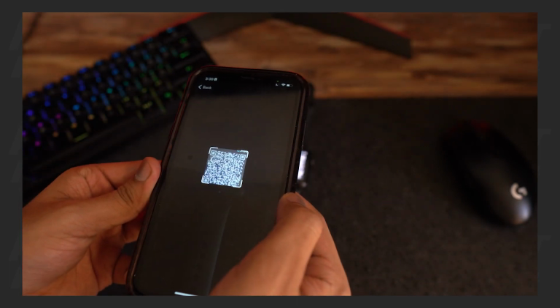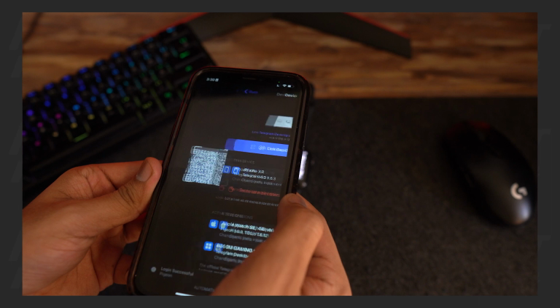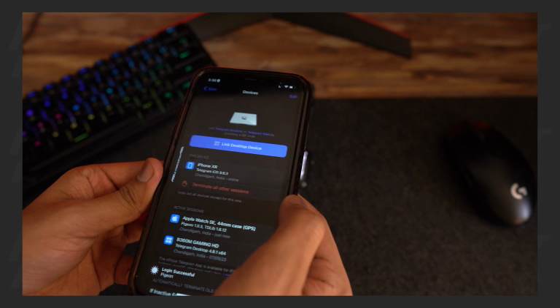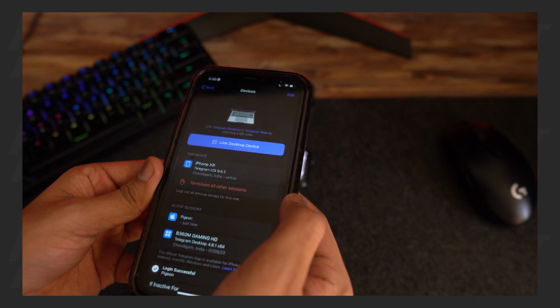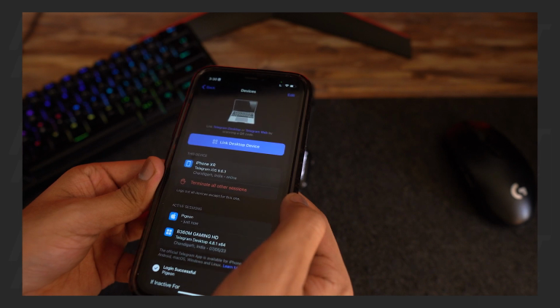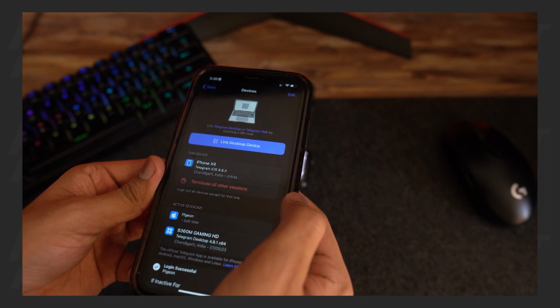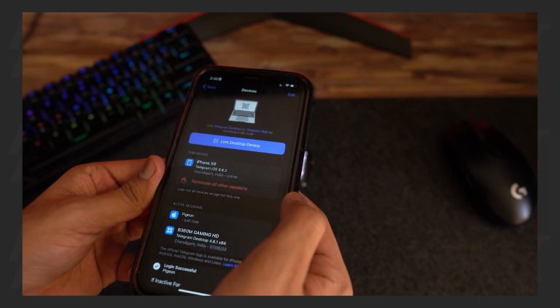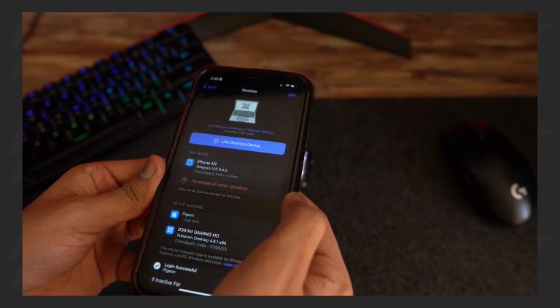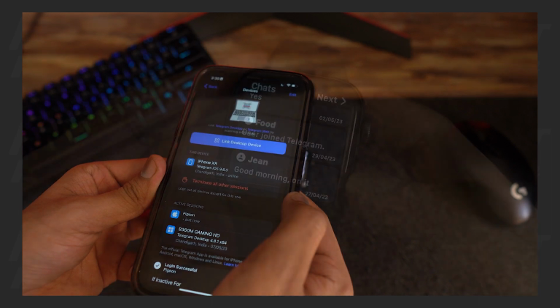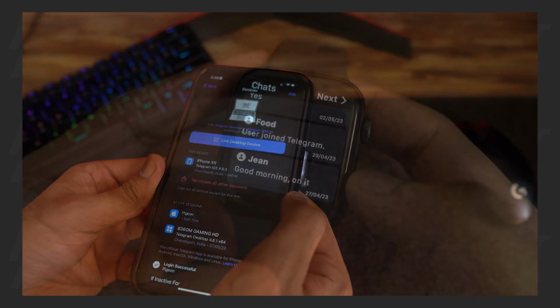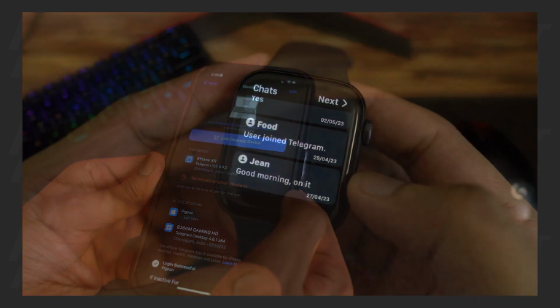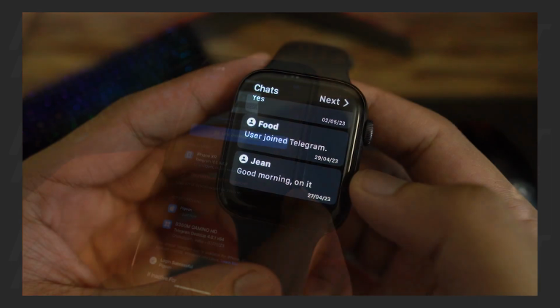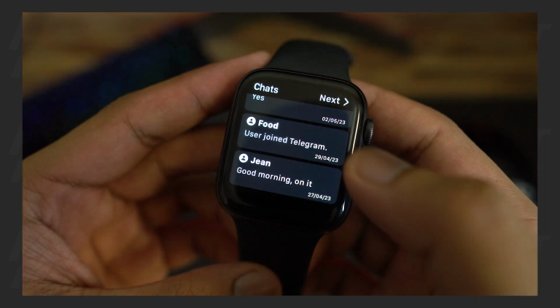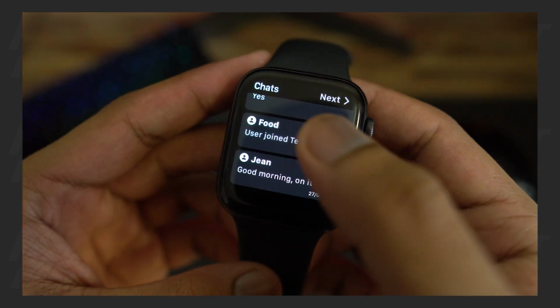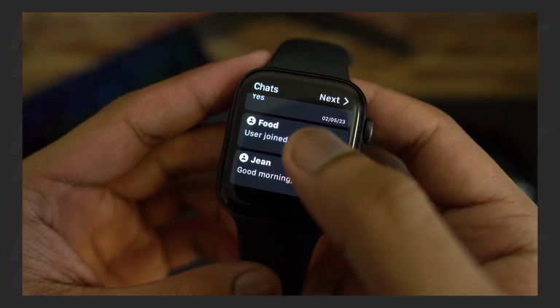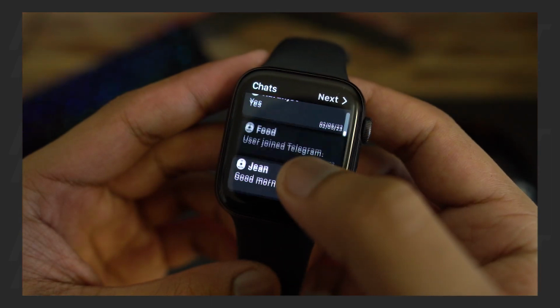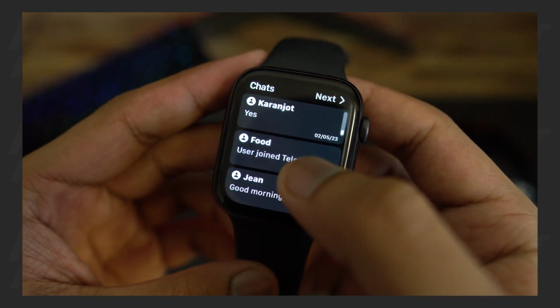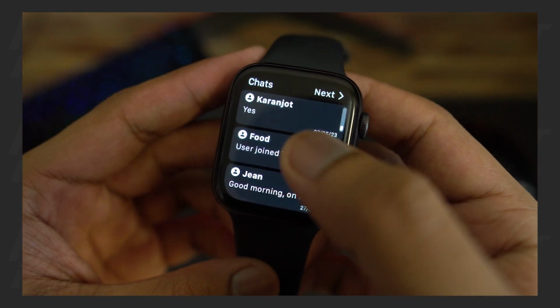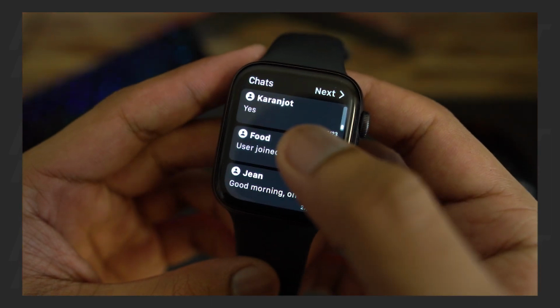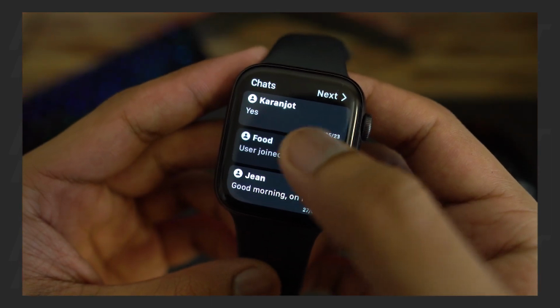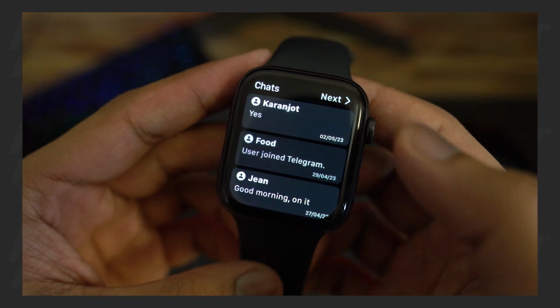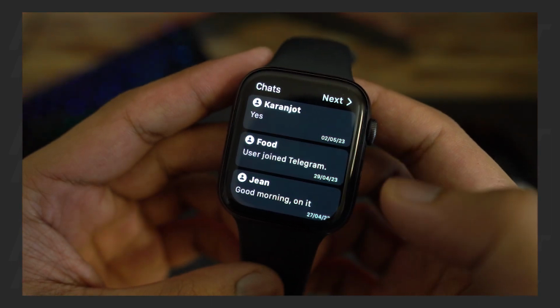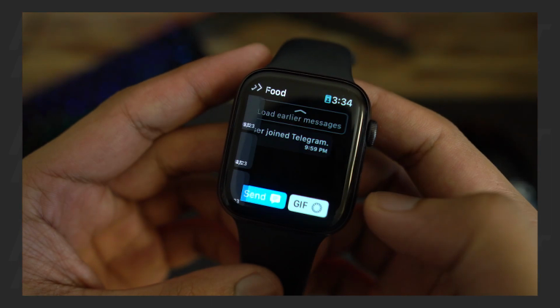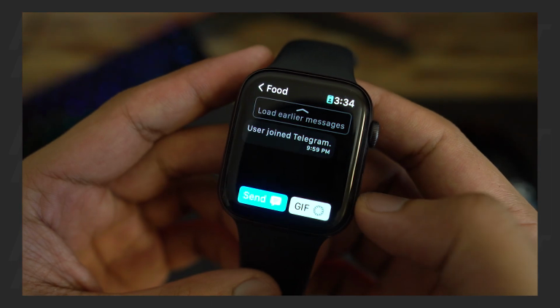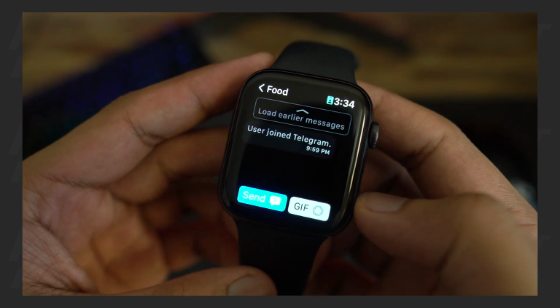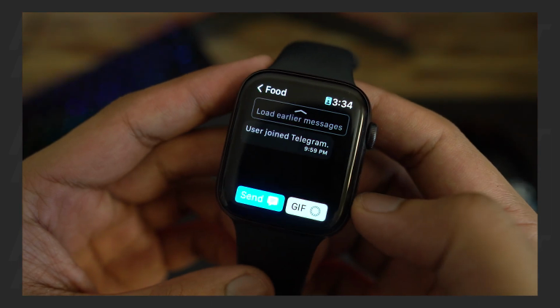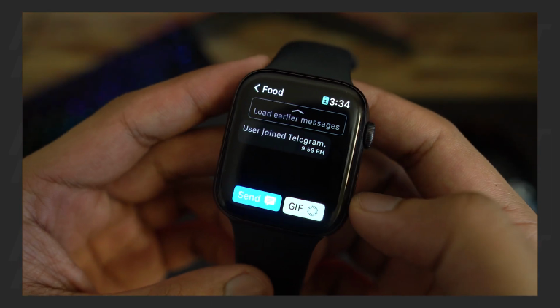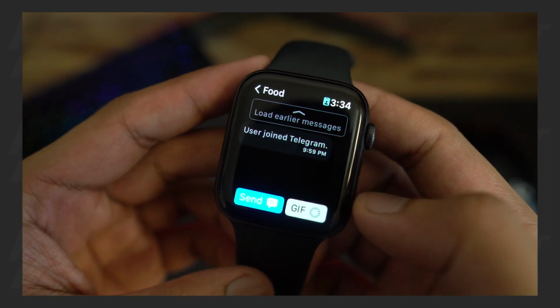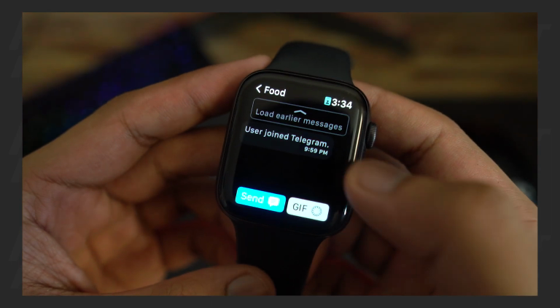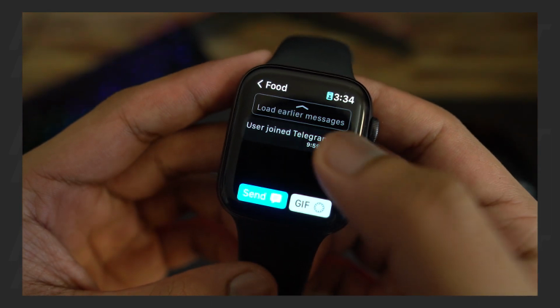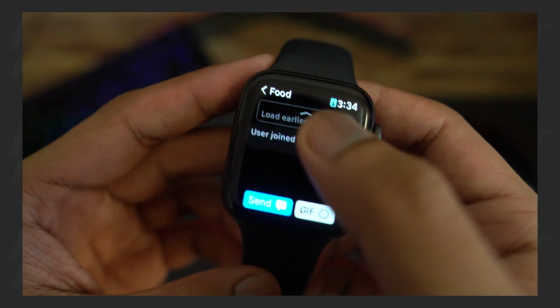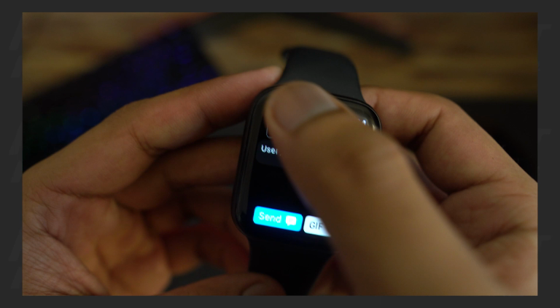Click on Link Desktop Device and scan the QR code on the Apple Watch. Once the Pigeon app is connected to your account, you'll be able to see your recent Telegram chats.